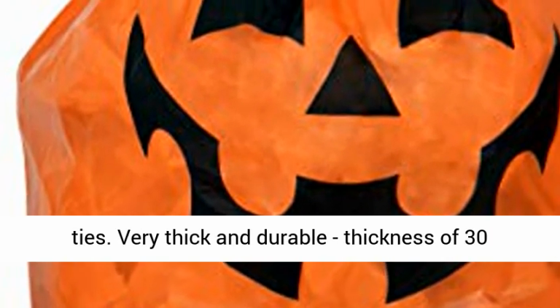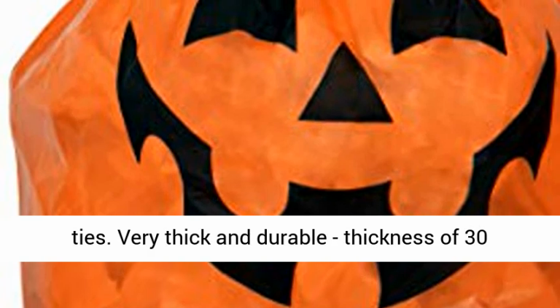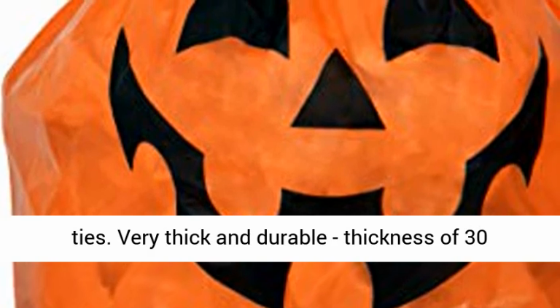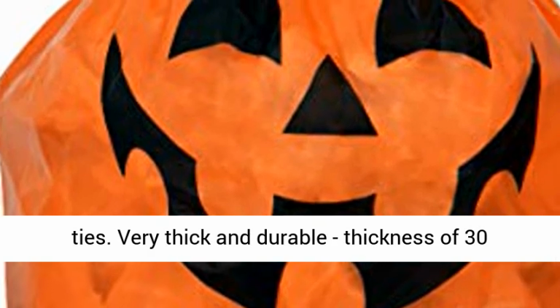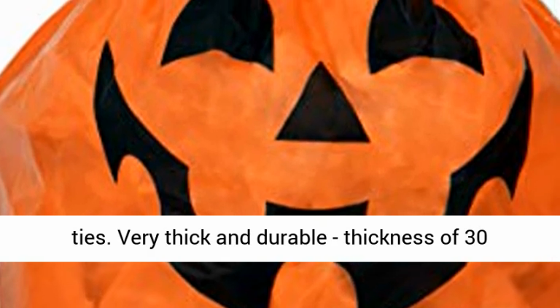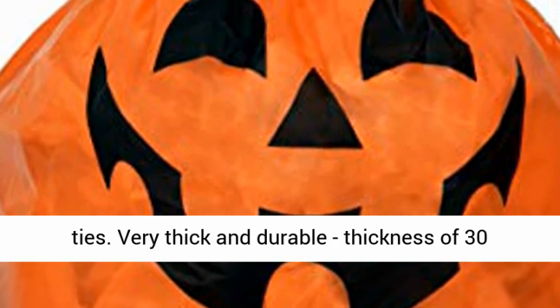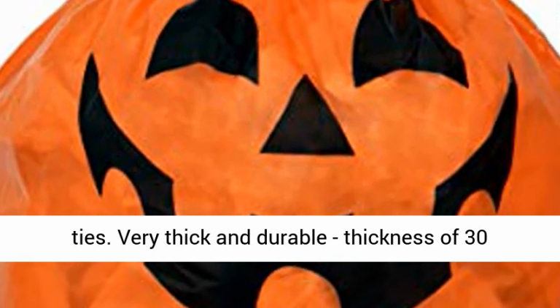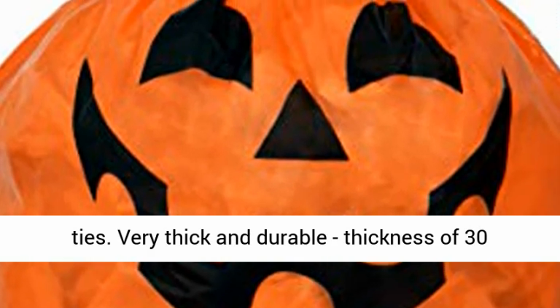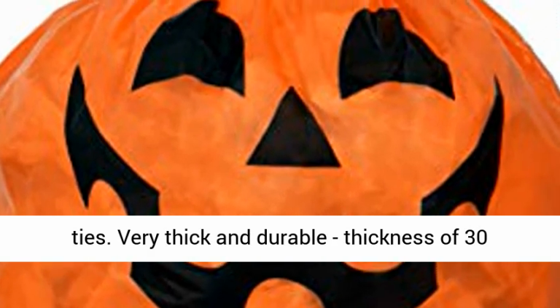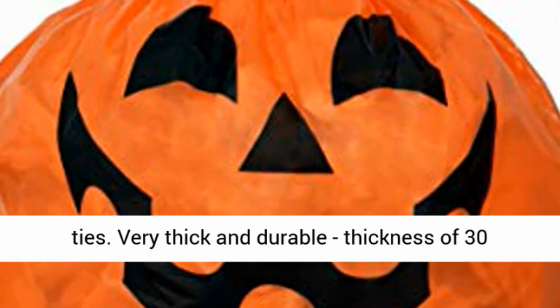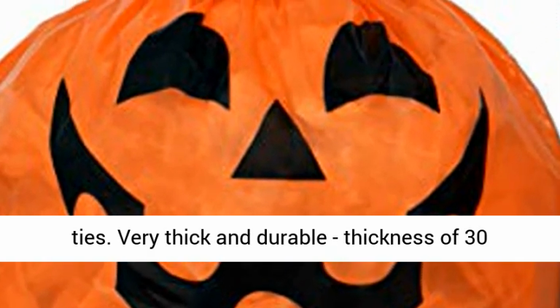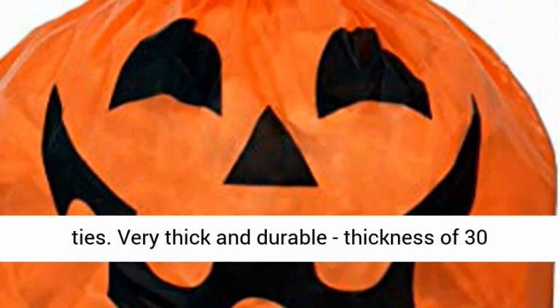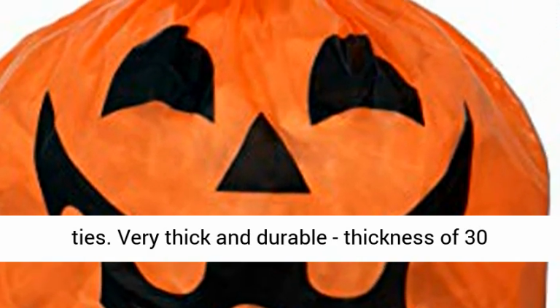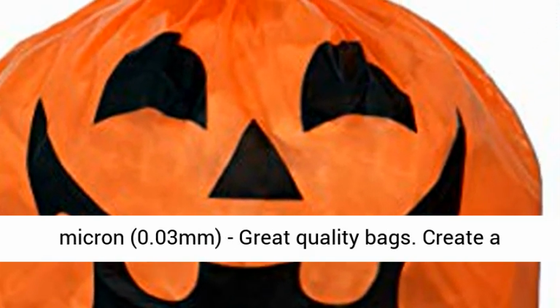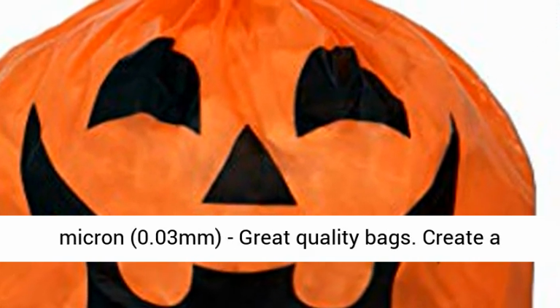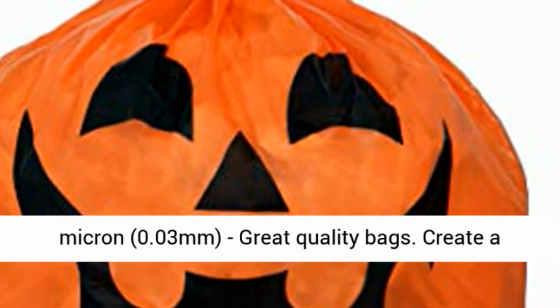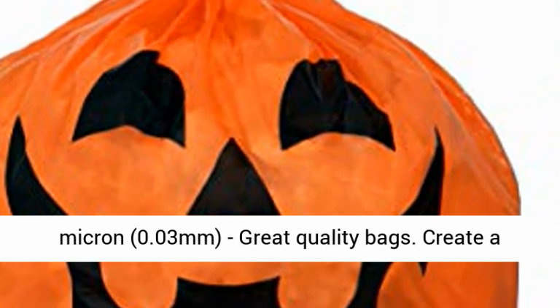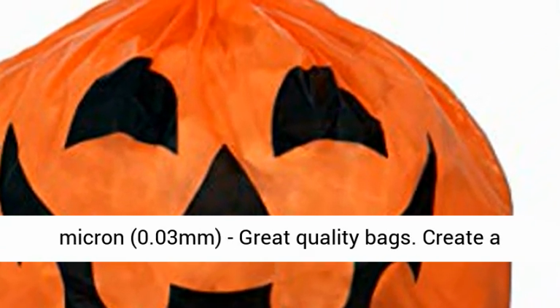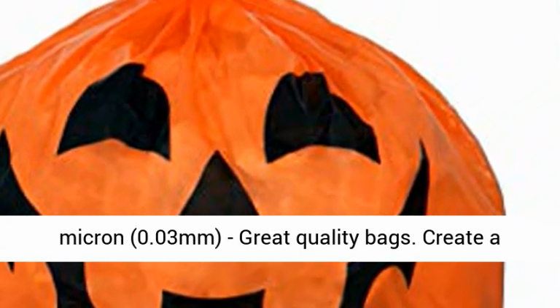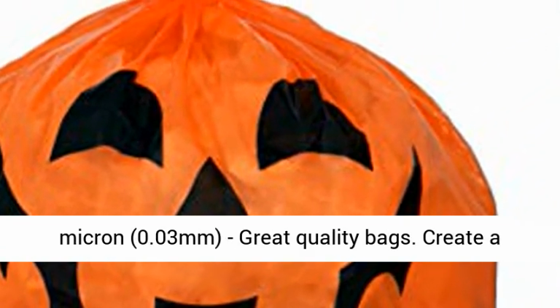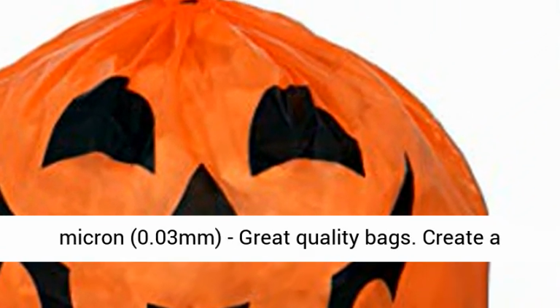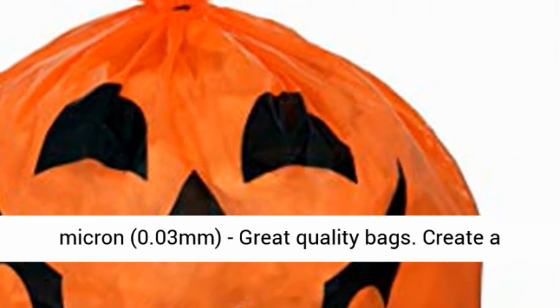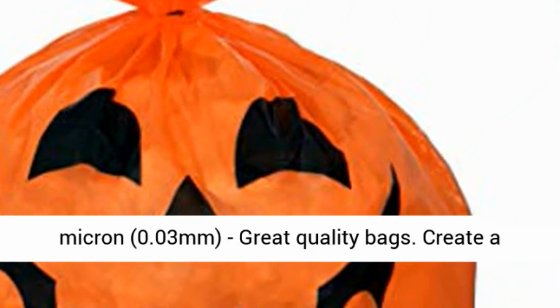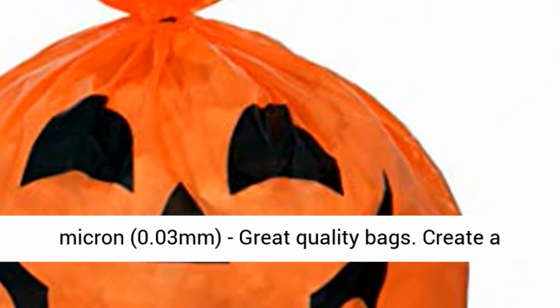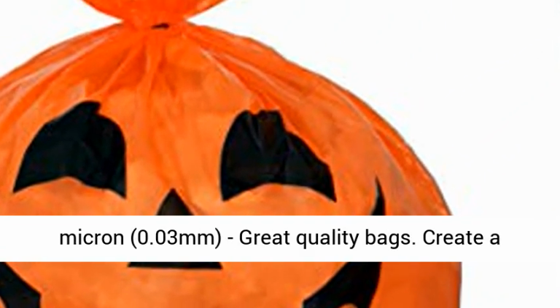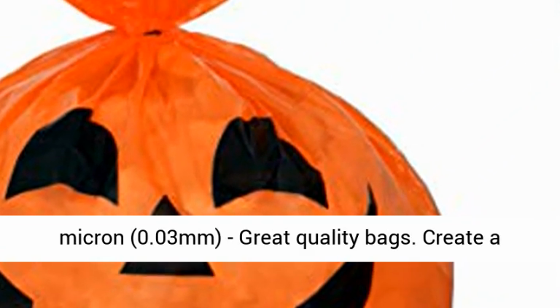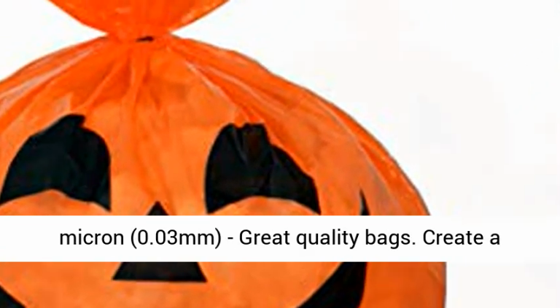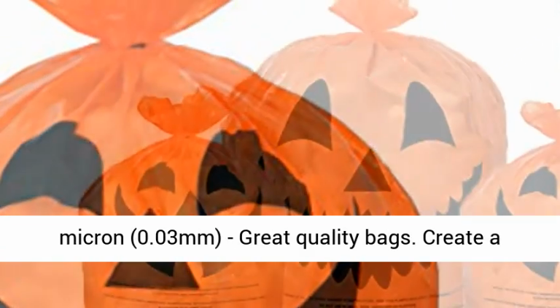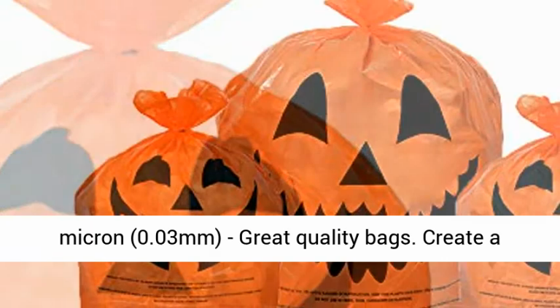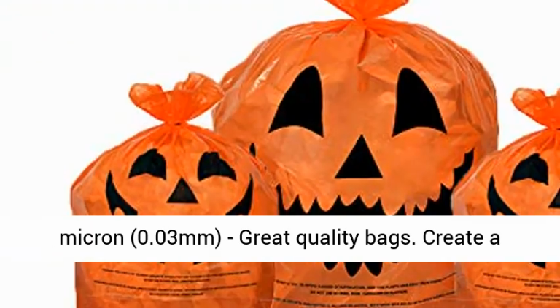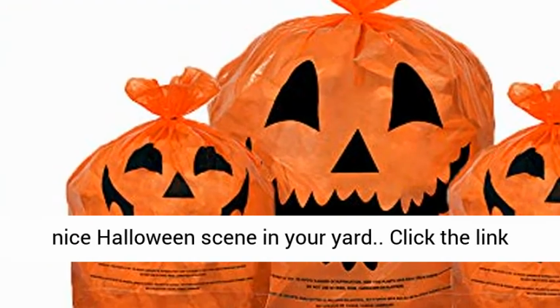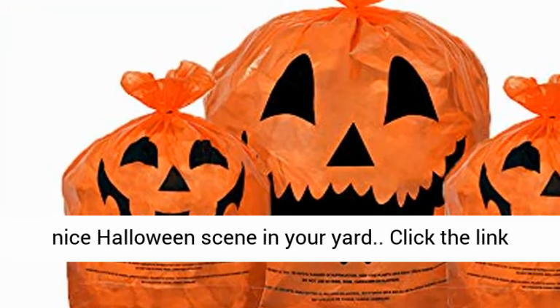Very thick and durable, with a thickness of 30 micron (0.03 millimeters) — great quality bags.